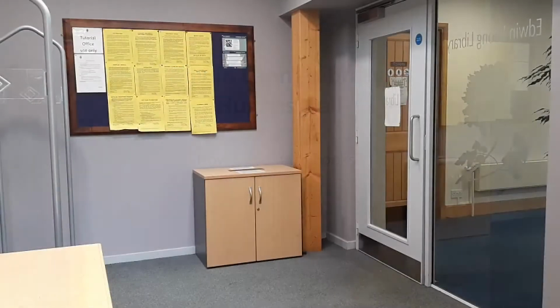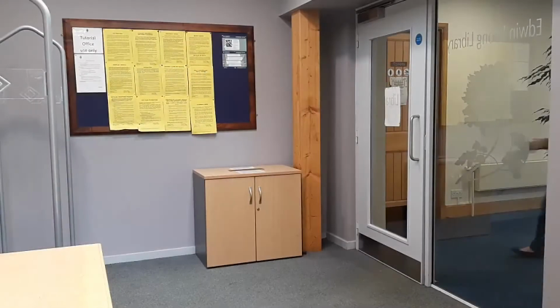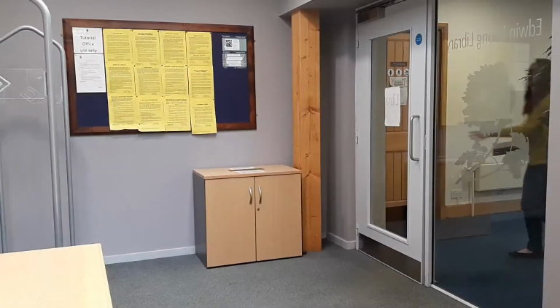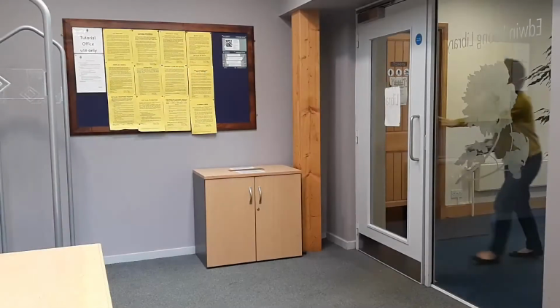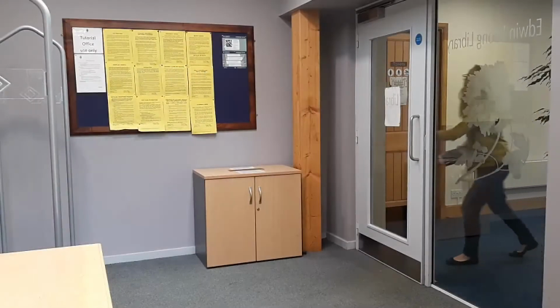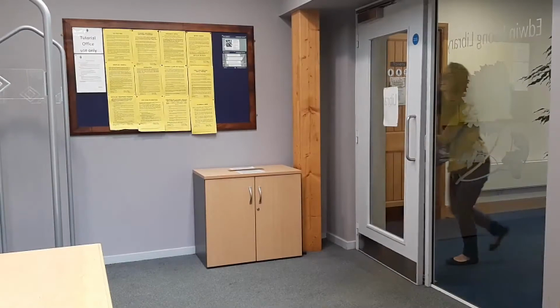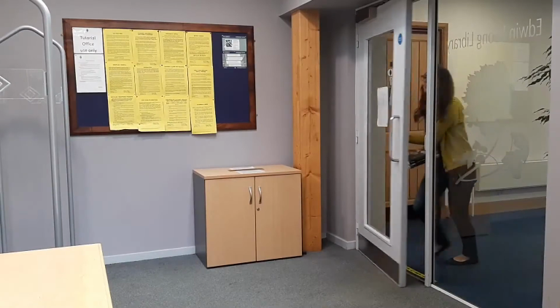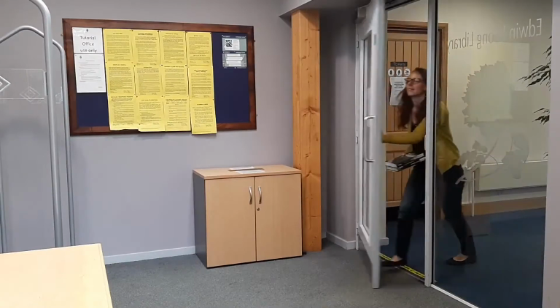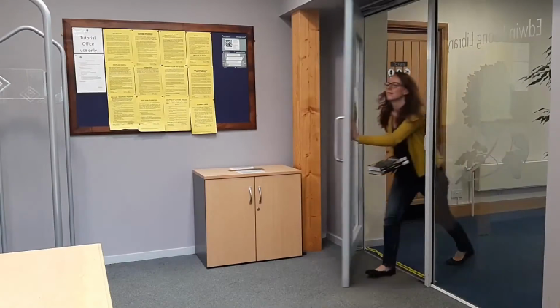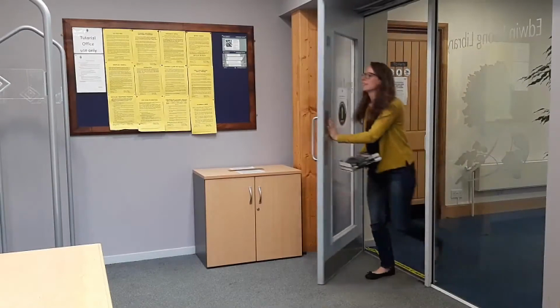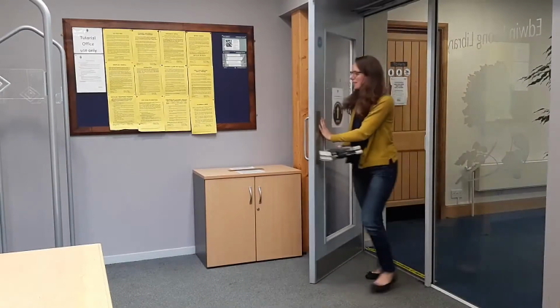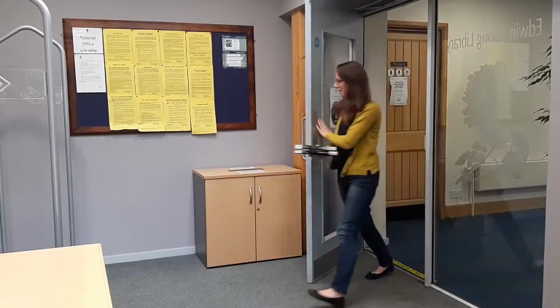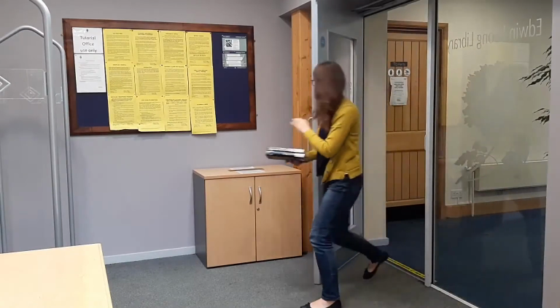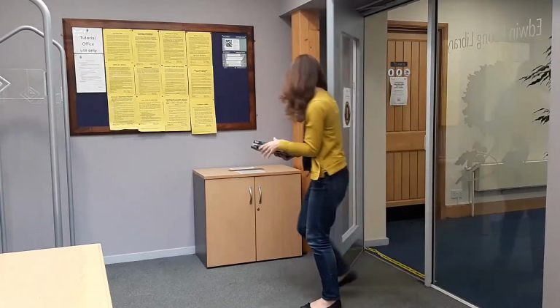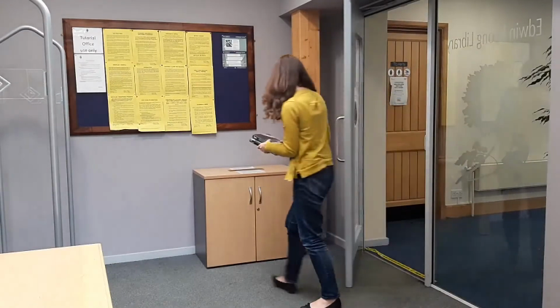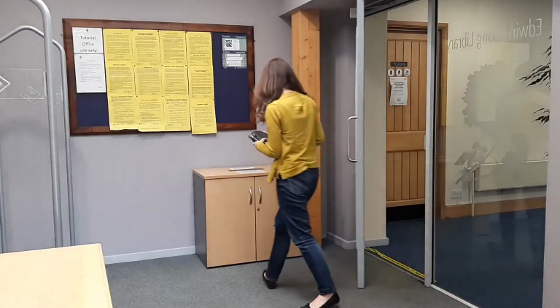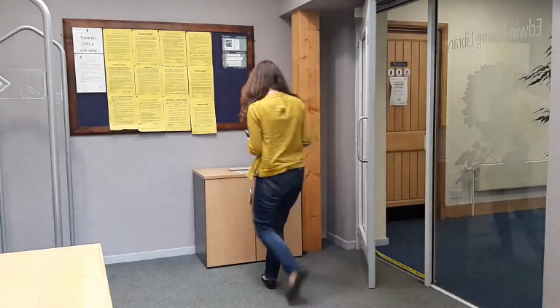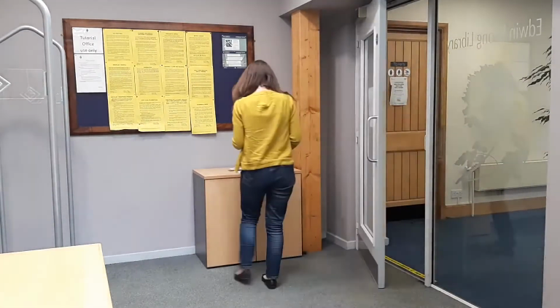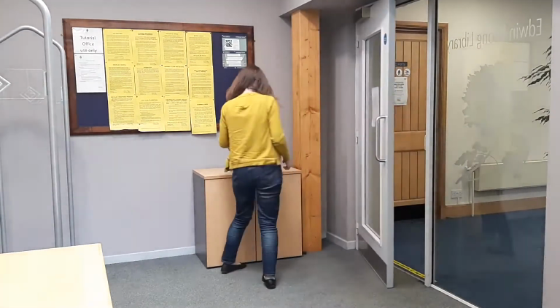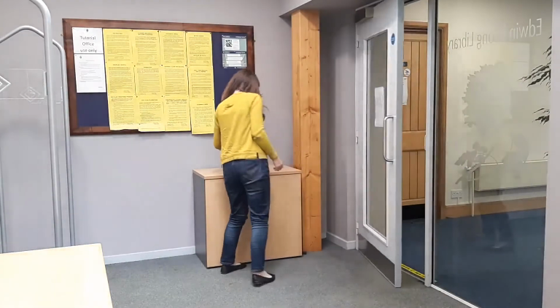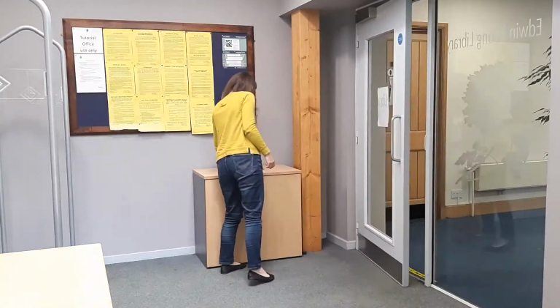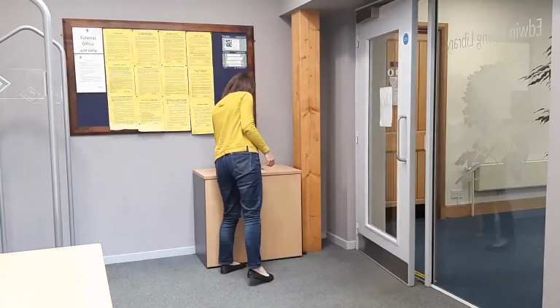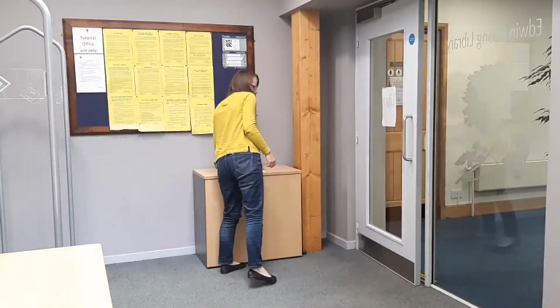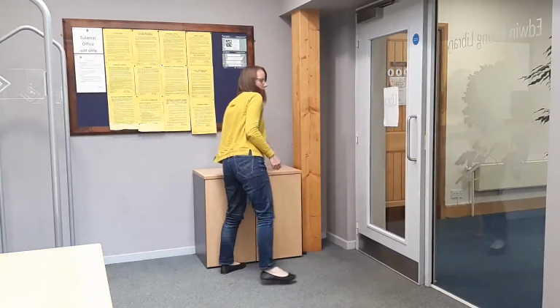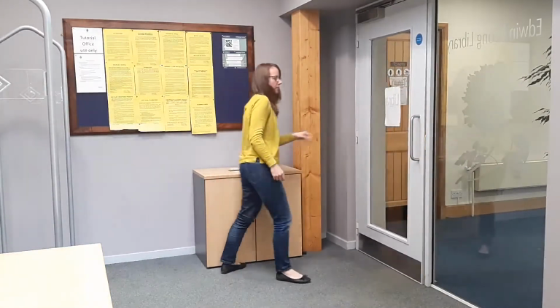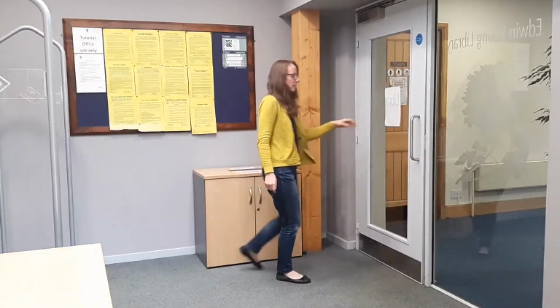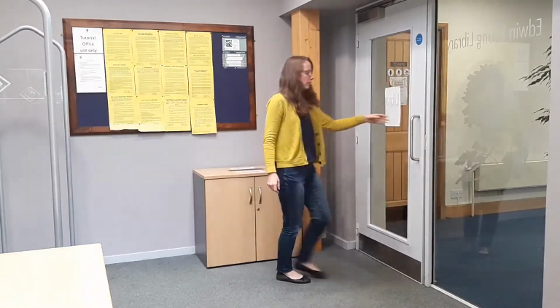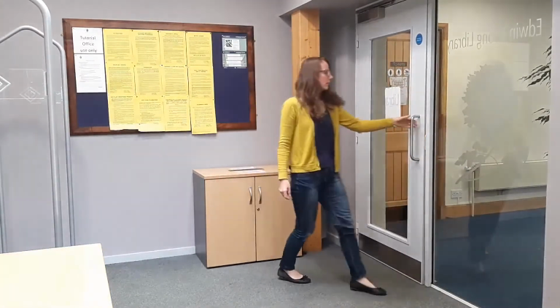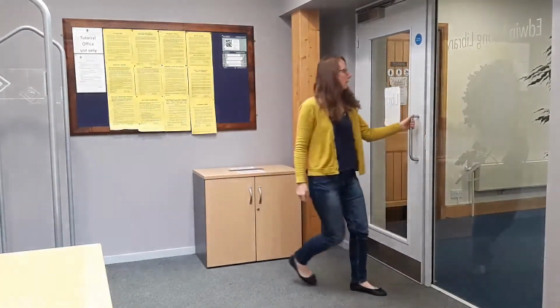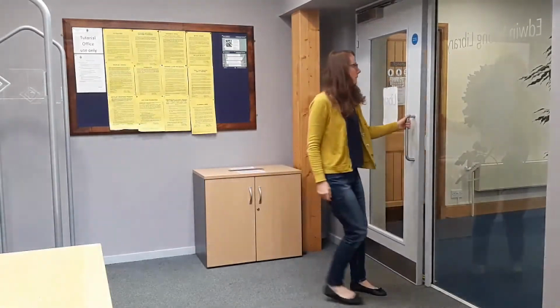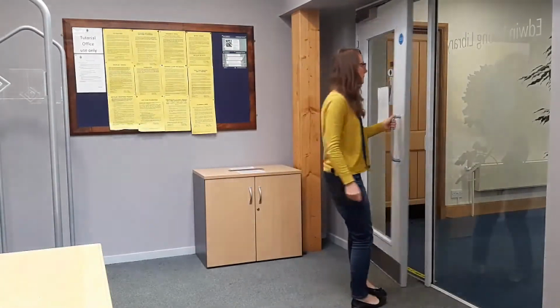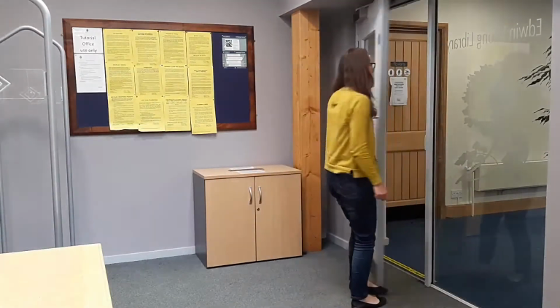To return Hughes Hall books, leave them in the returns box outside the library and we'll check them back in for you.